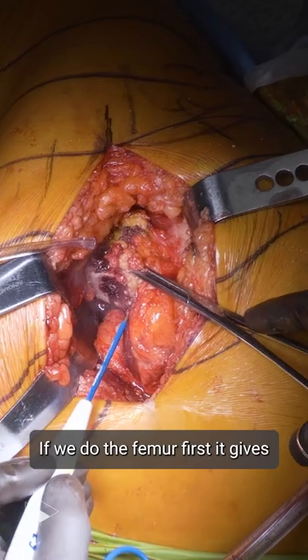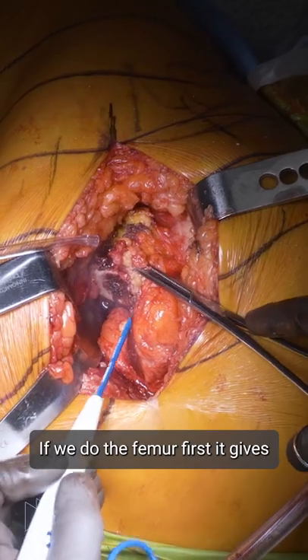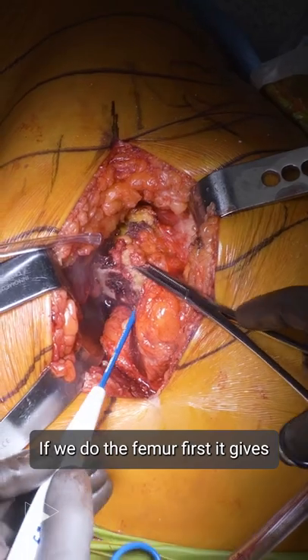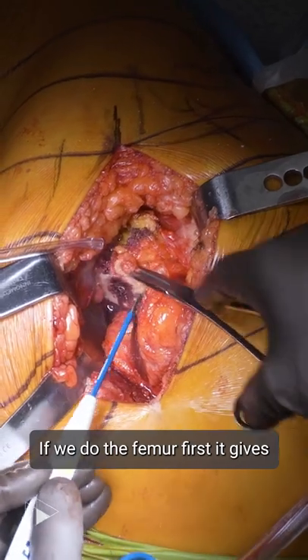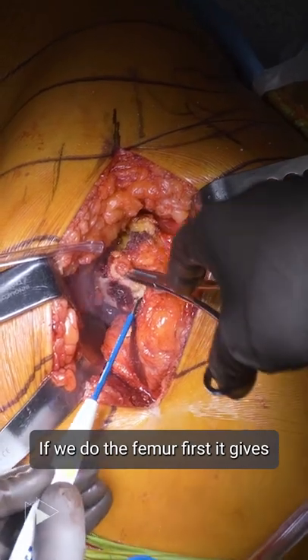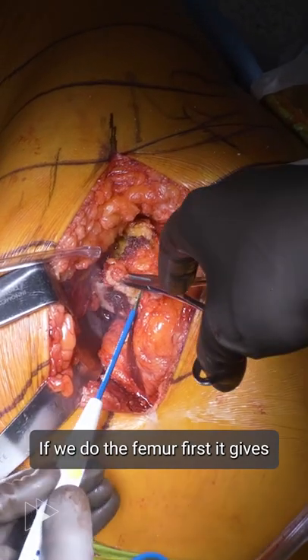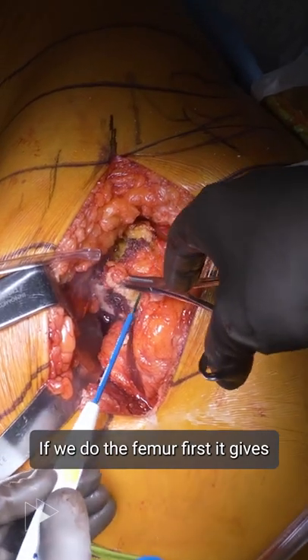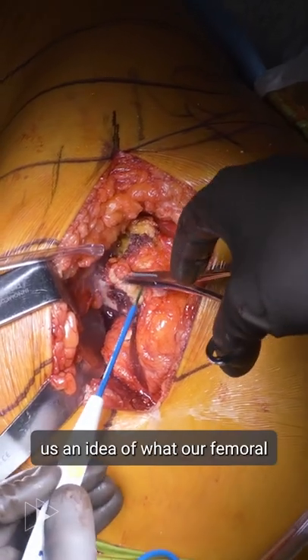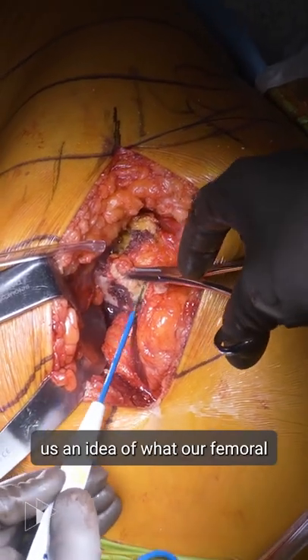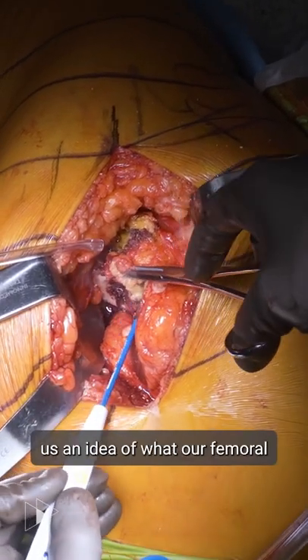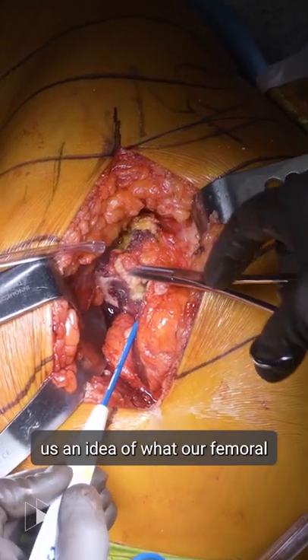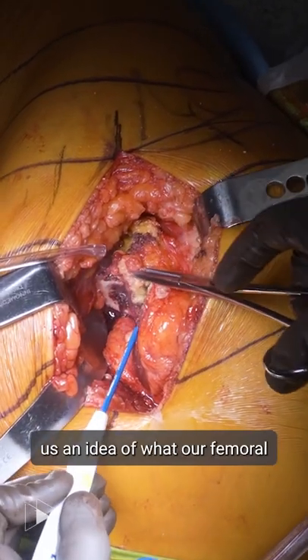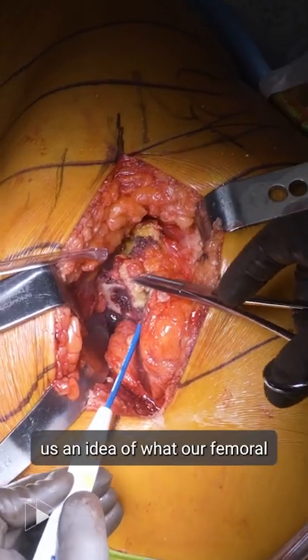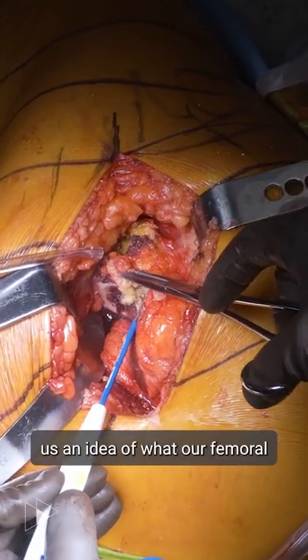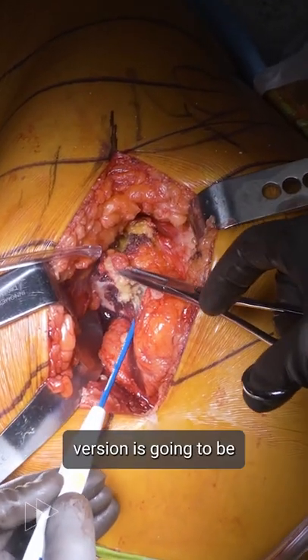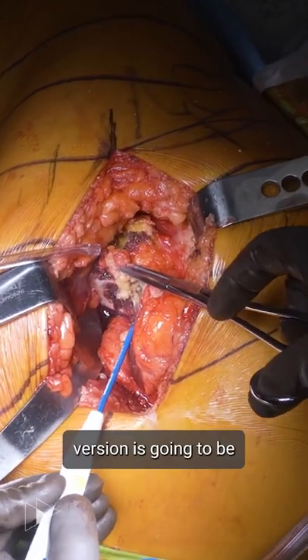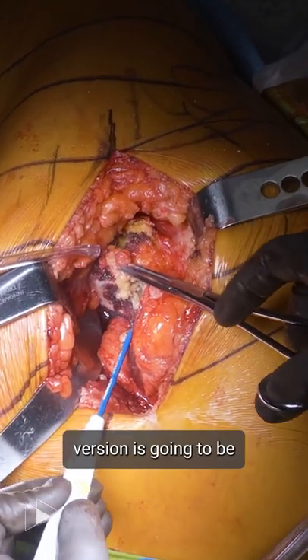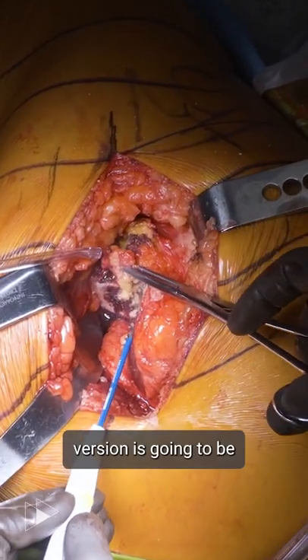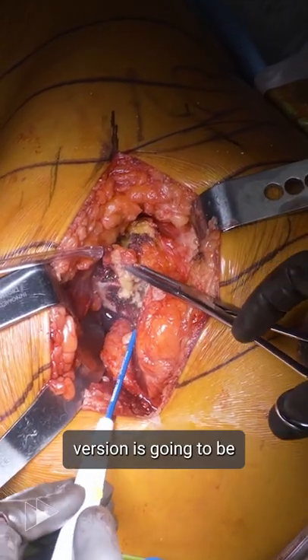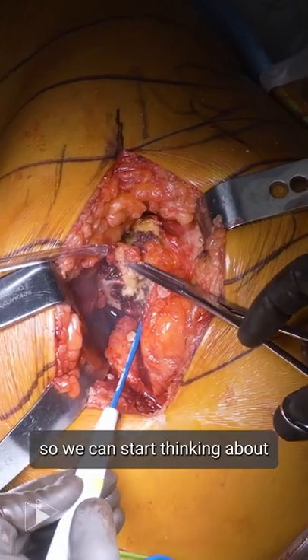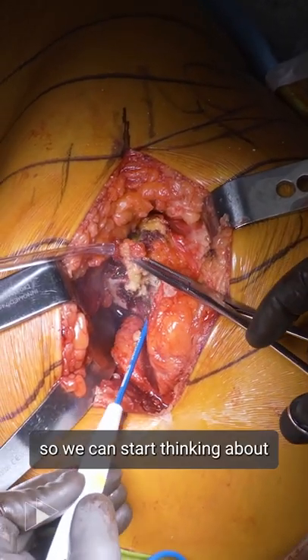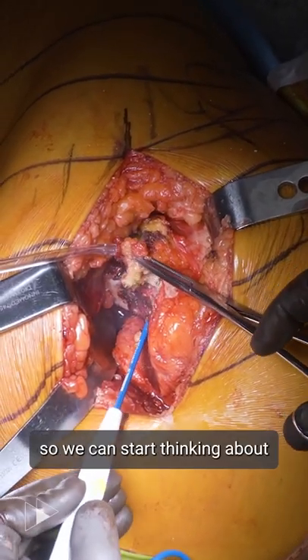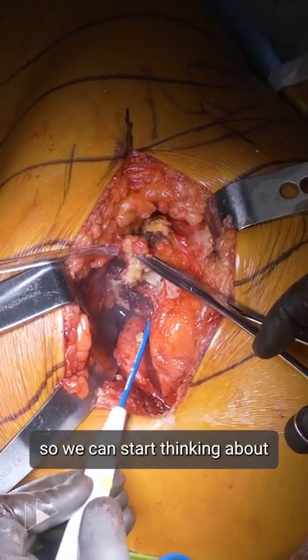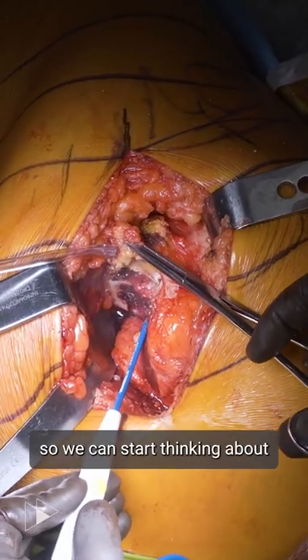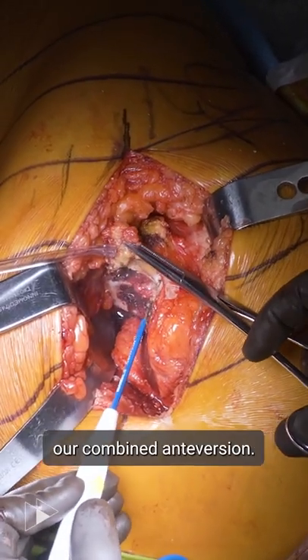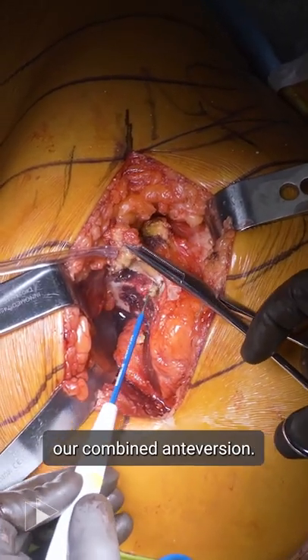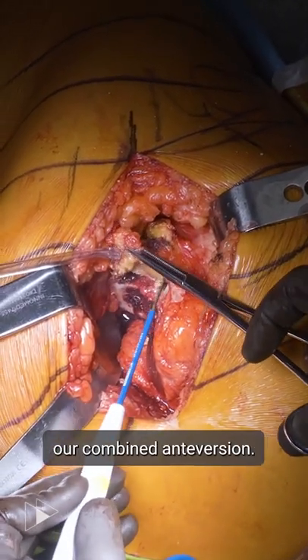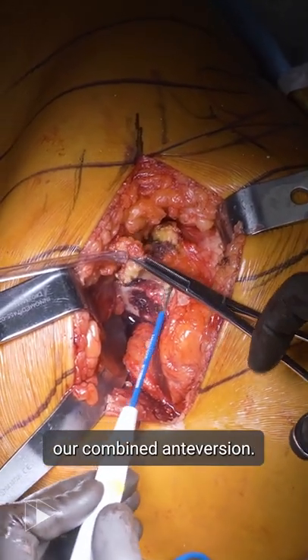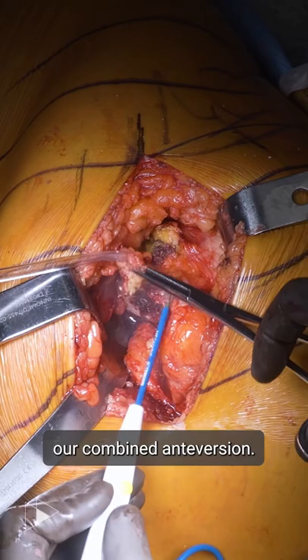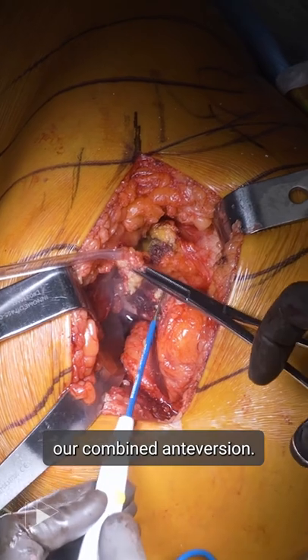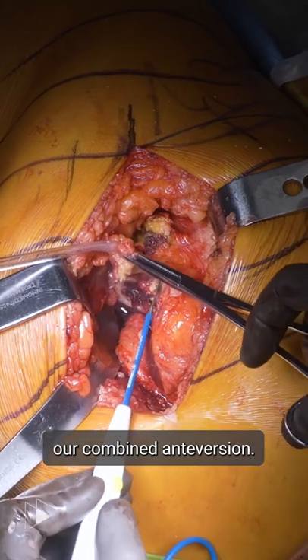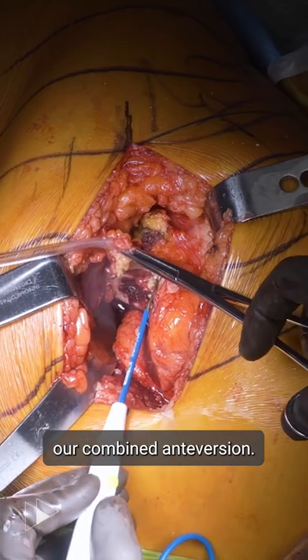We do the femur first to give us an idea of what our femoral version is going to be, so we can start thinking about our combined antiversion.